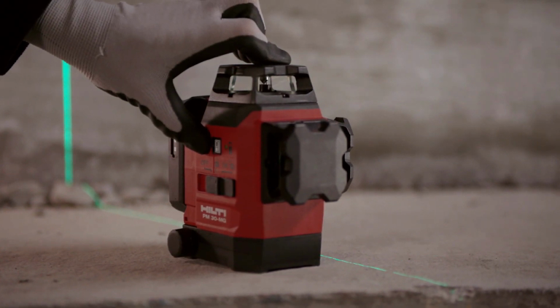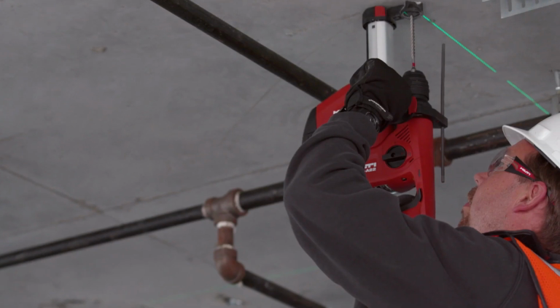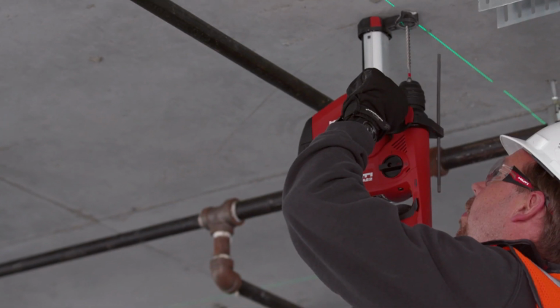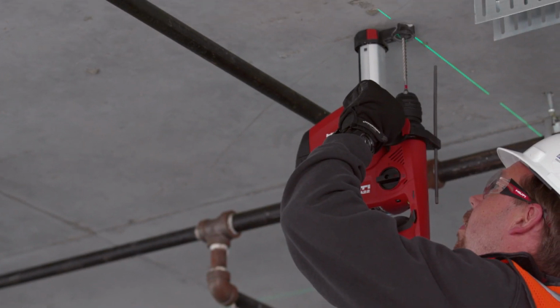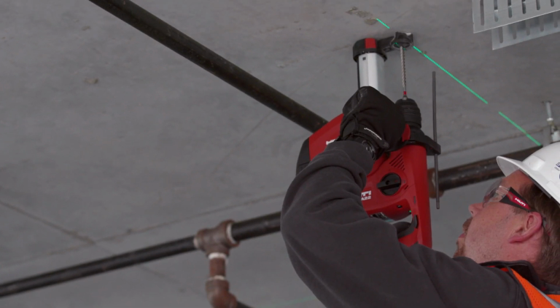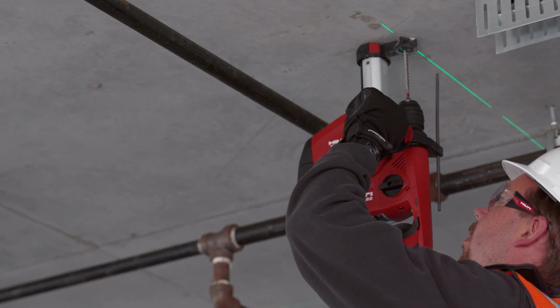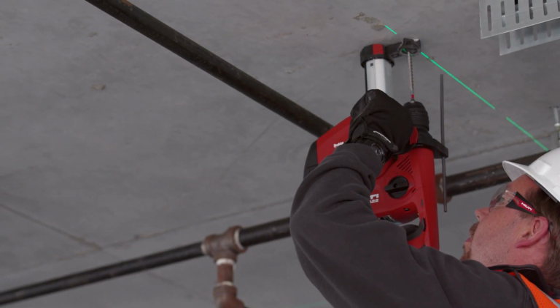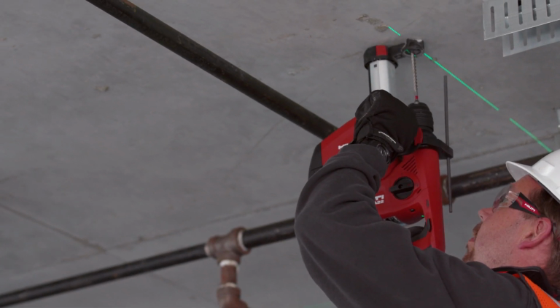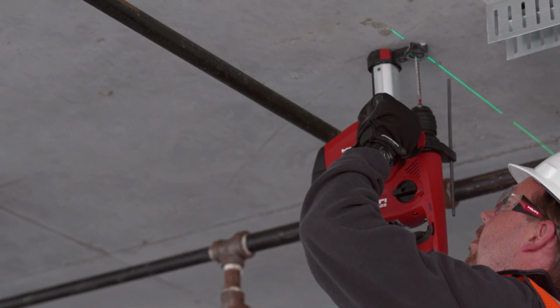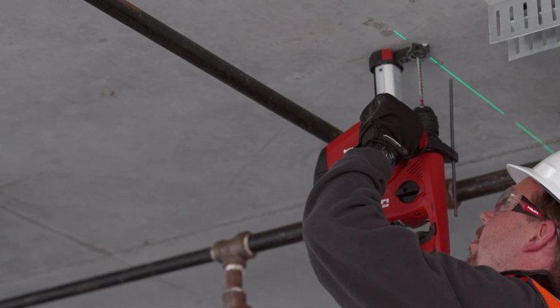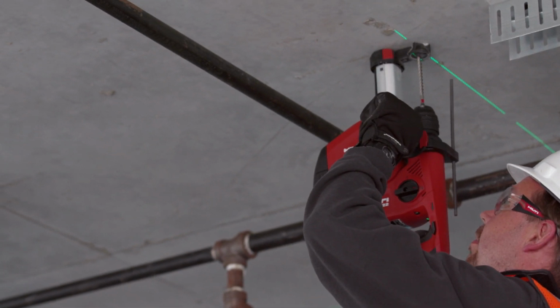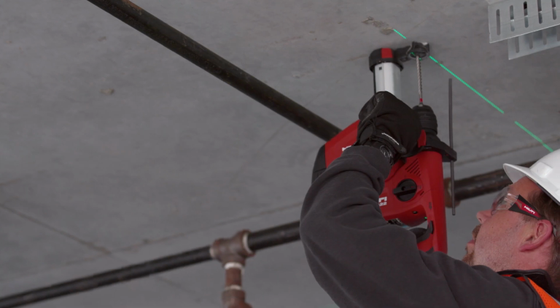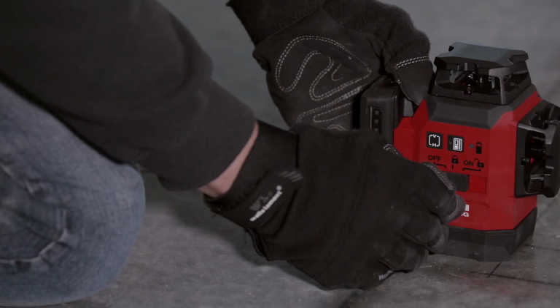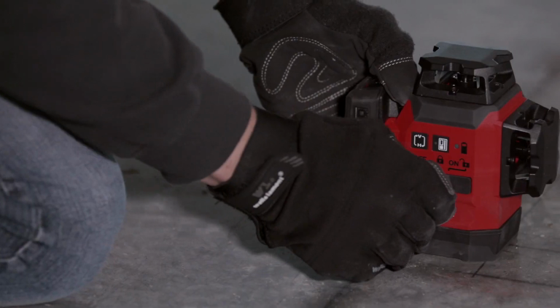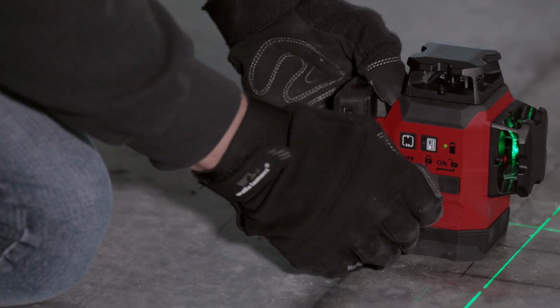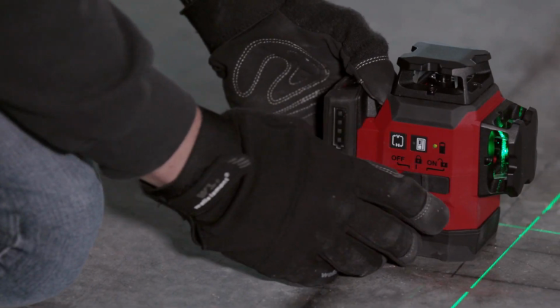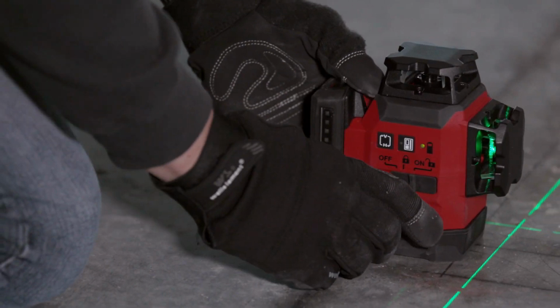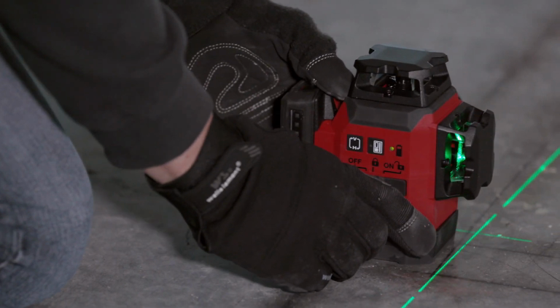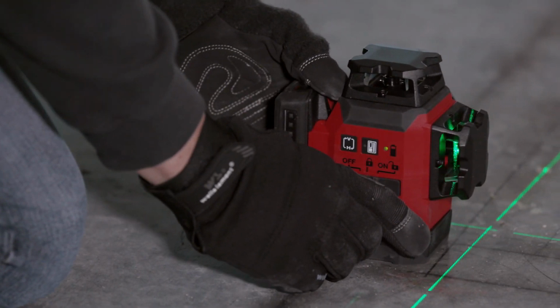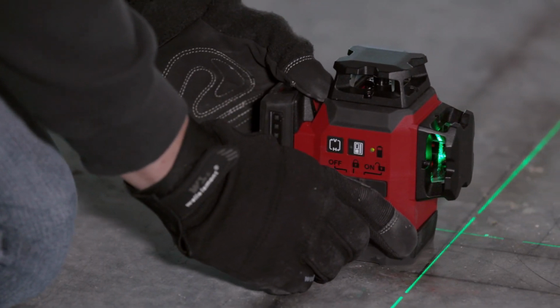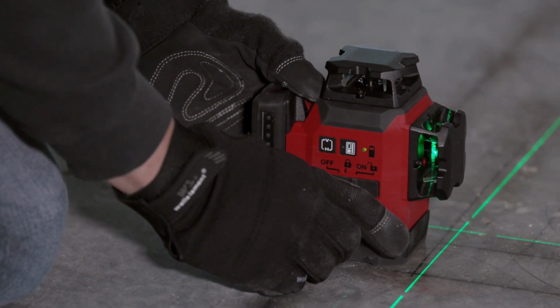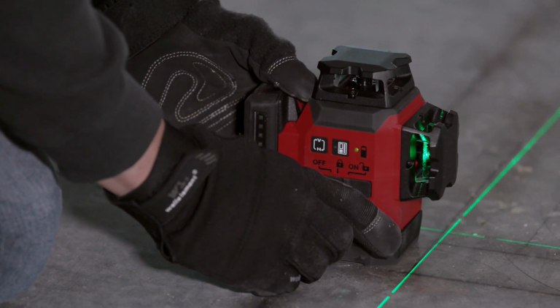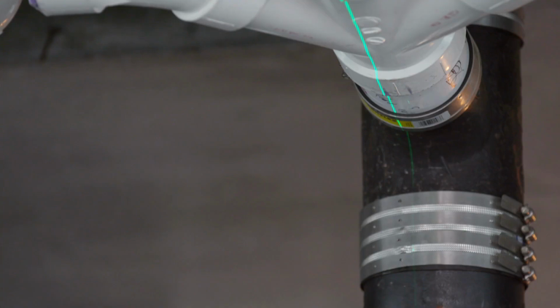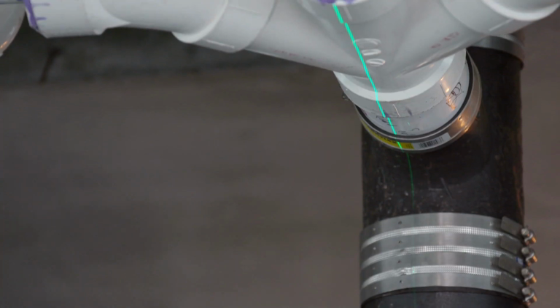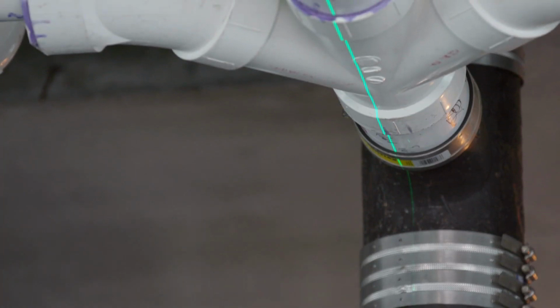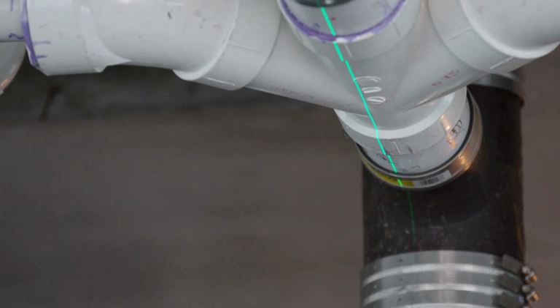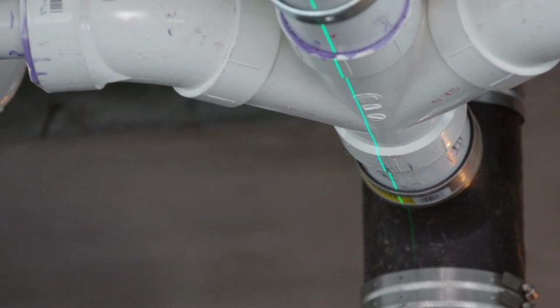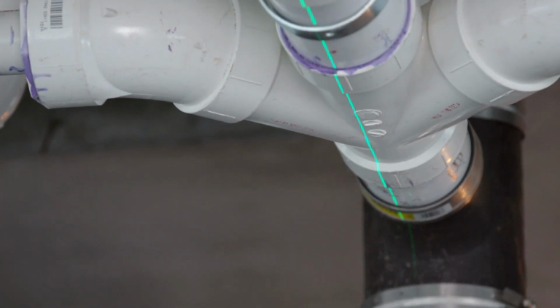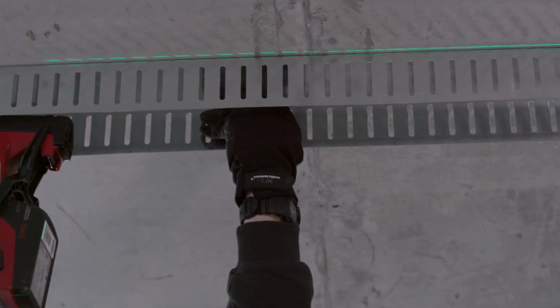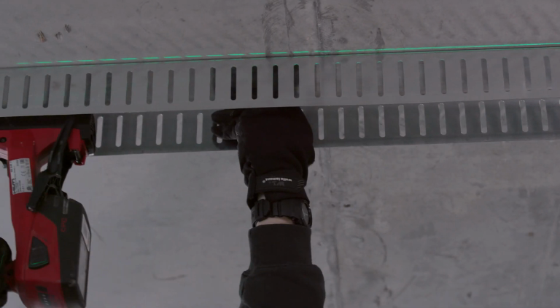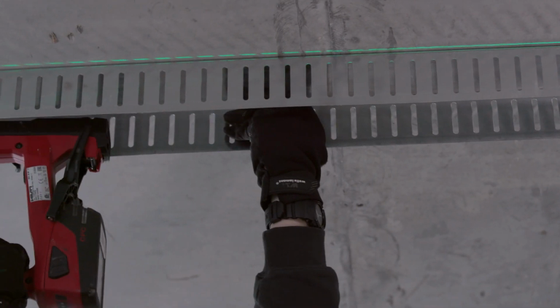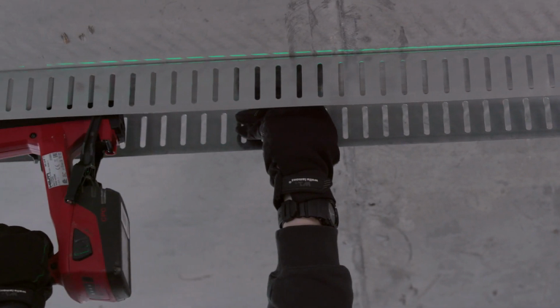From suspended ceilings and laying out drywall, to leveling and aligning fixtures, pipes, doors, and windows.